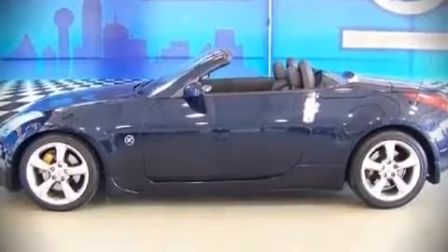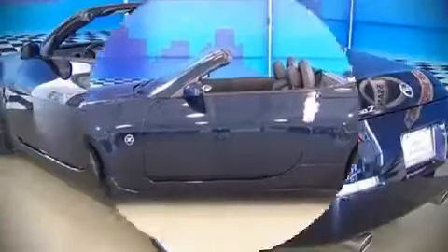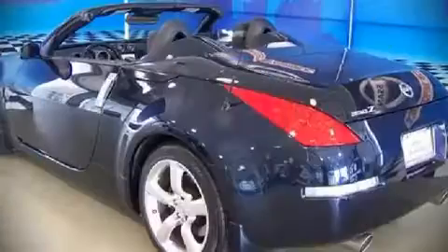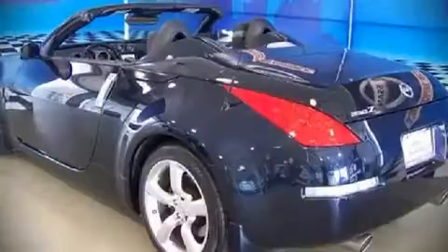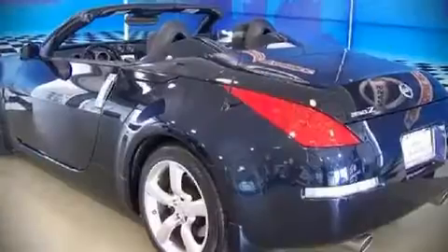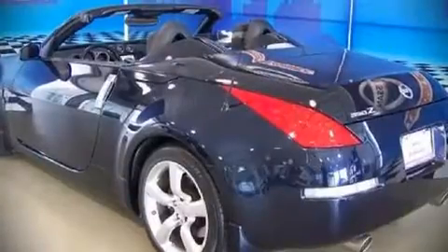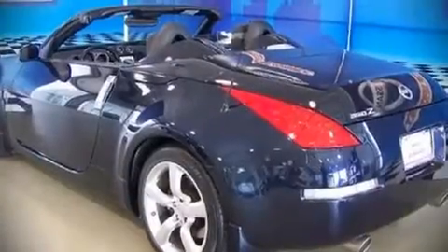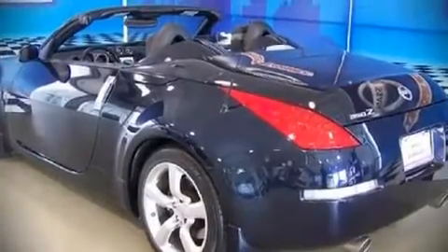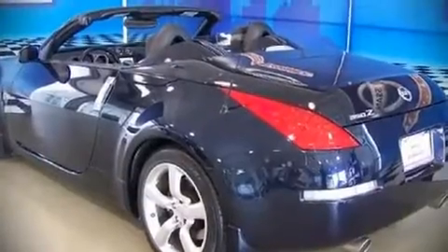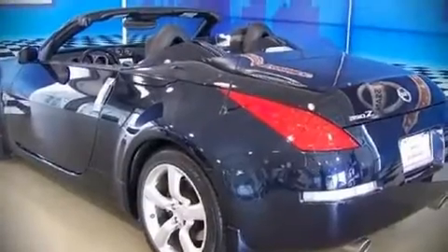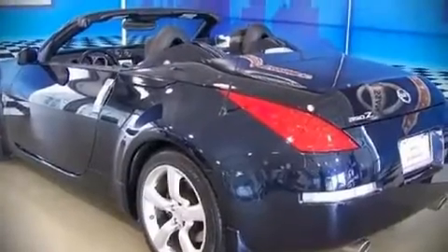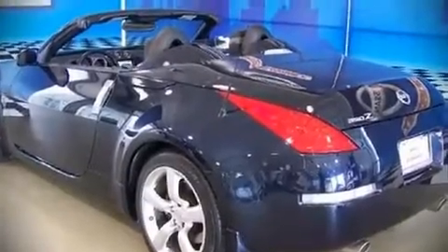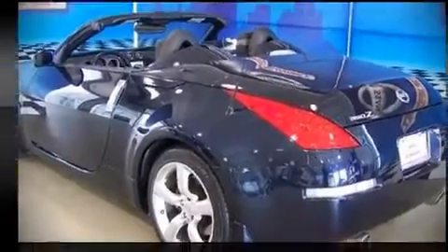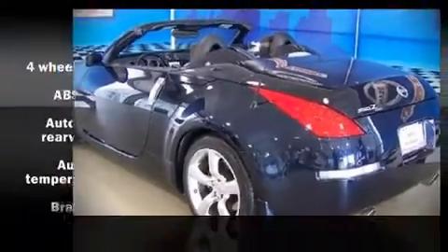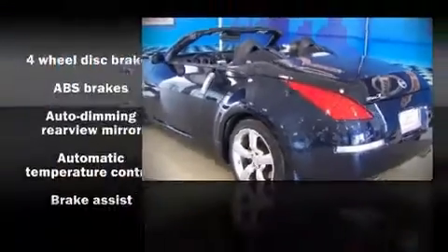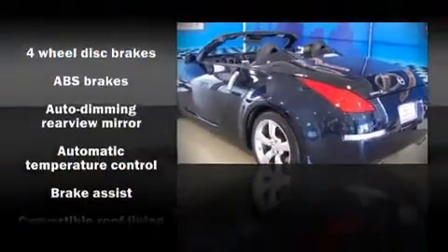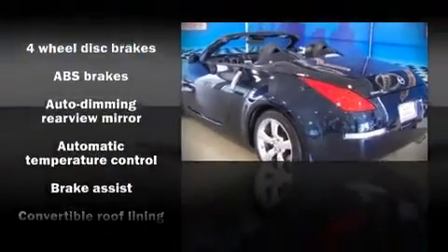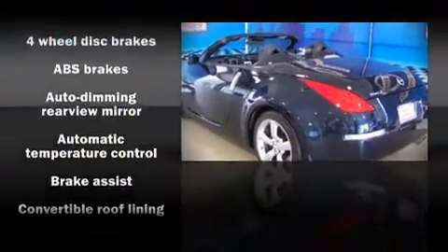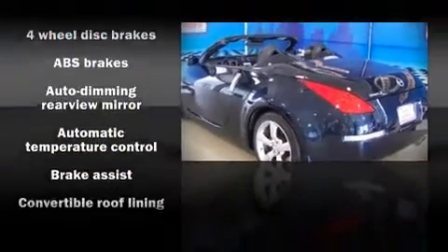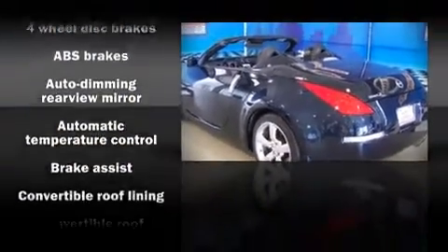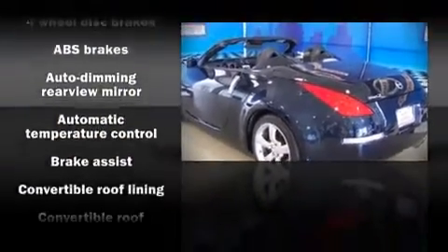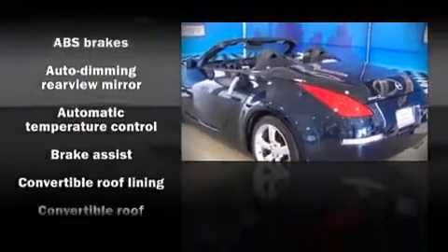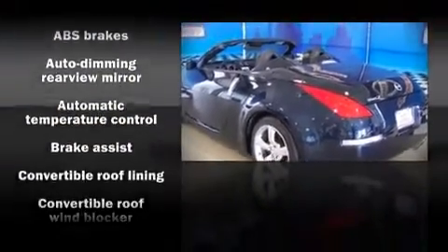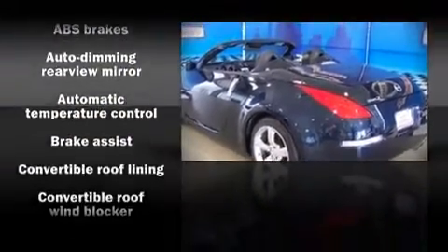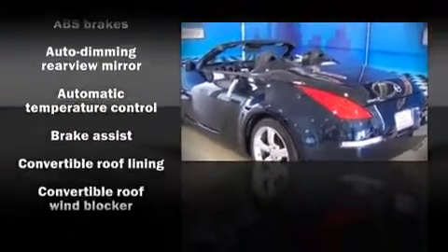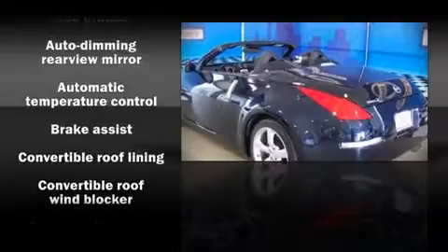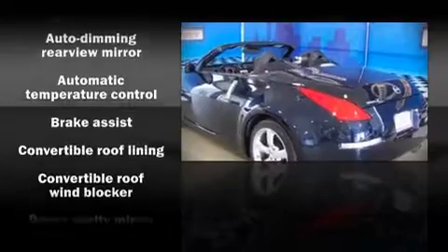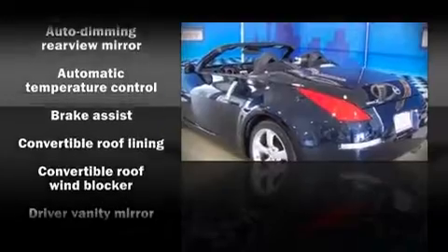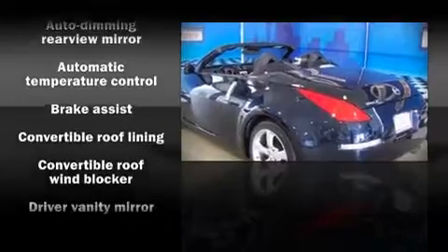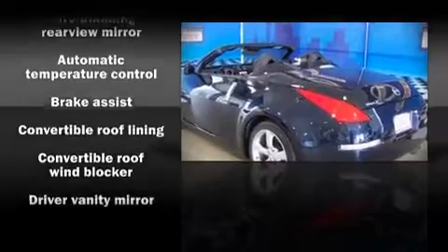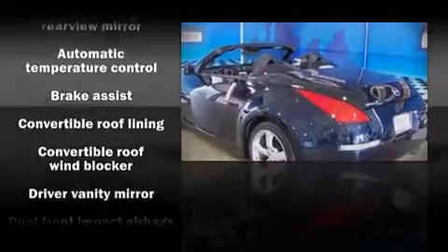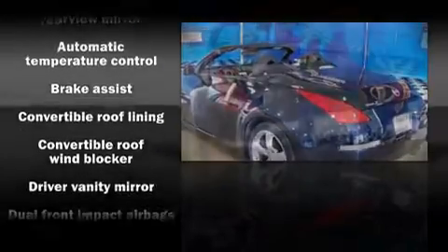Alloy wheels sit inside the fenders, yielding an attractive, well-proportioned stance.